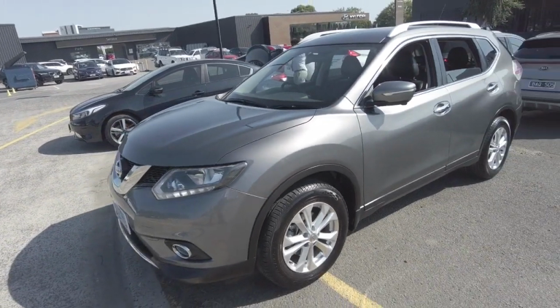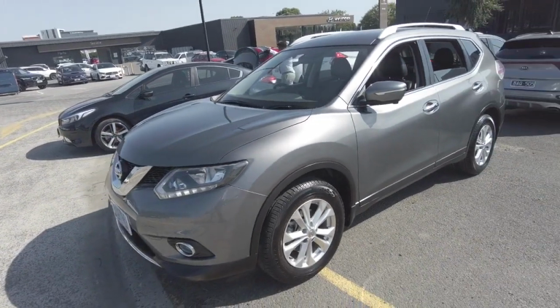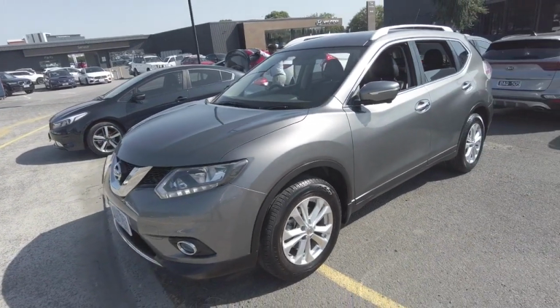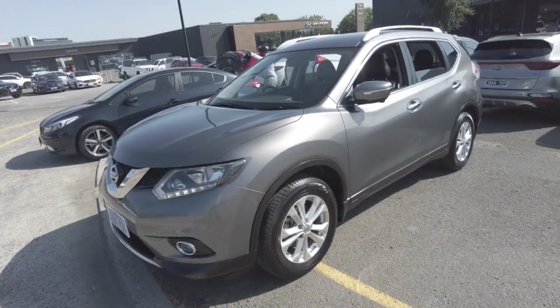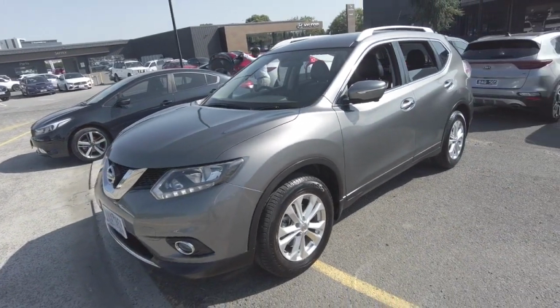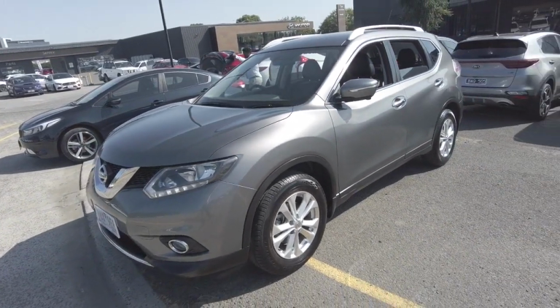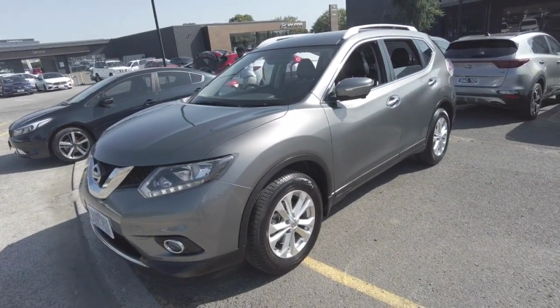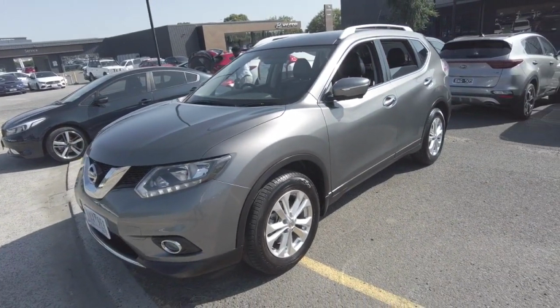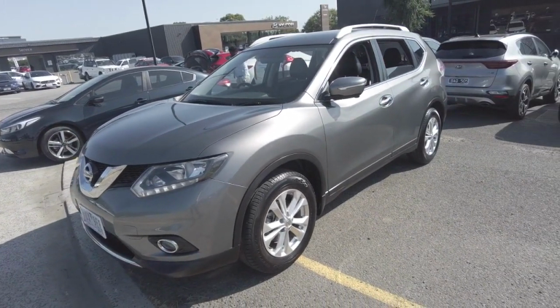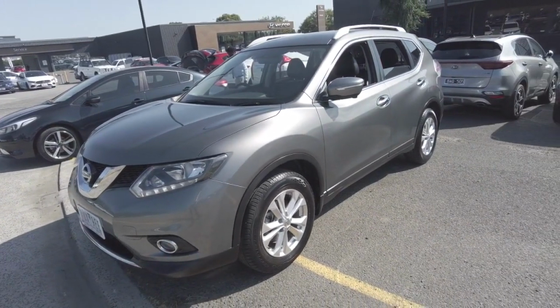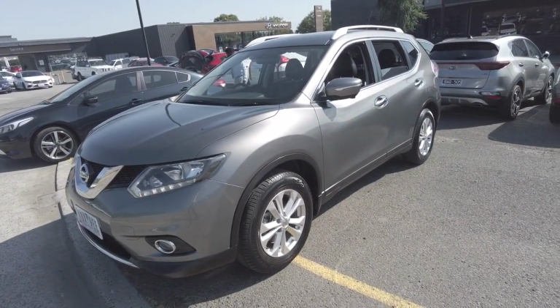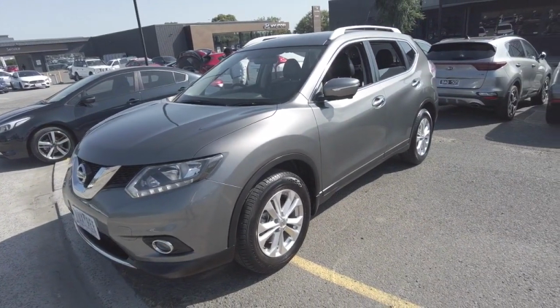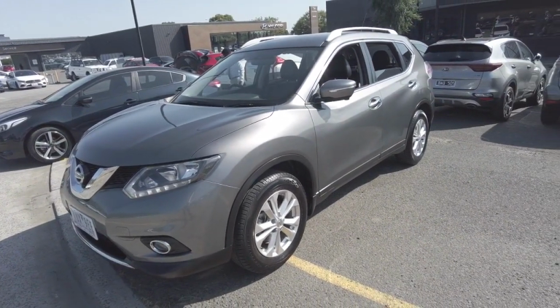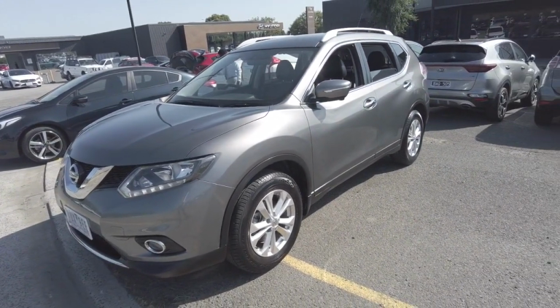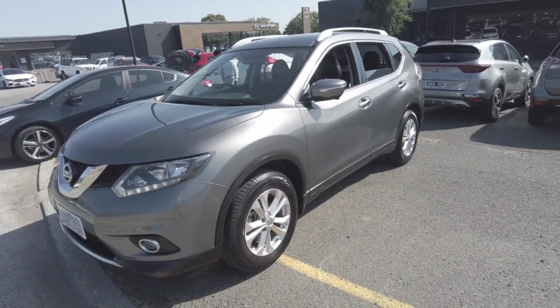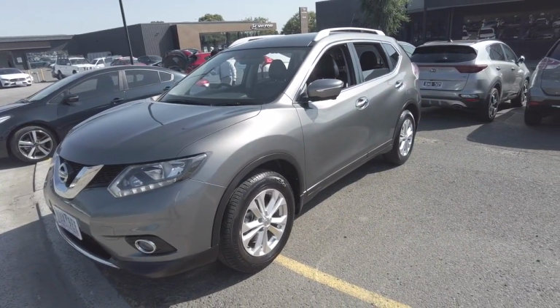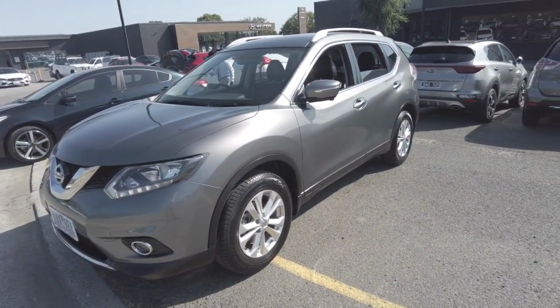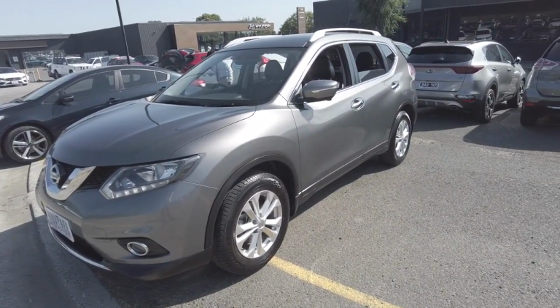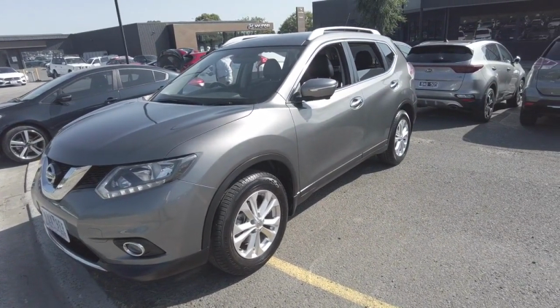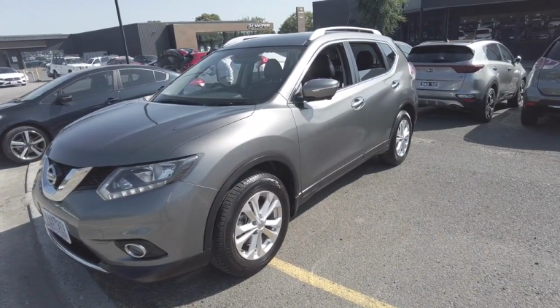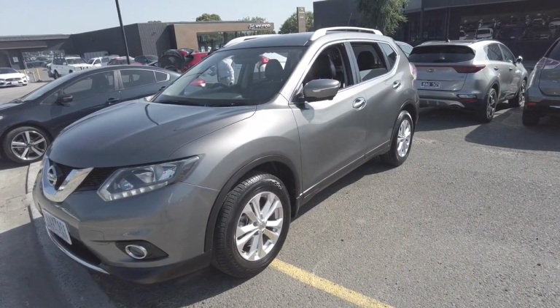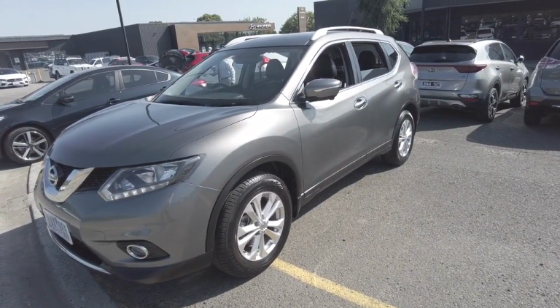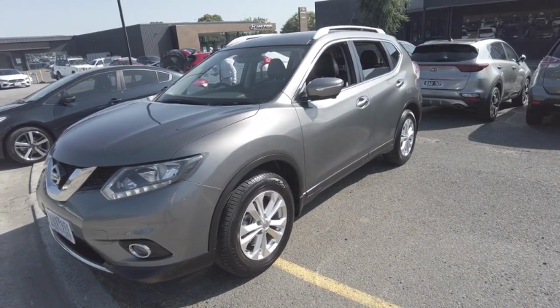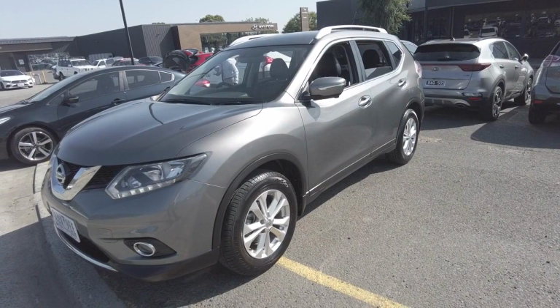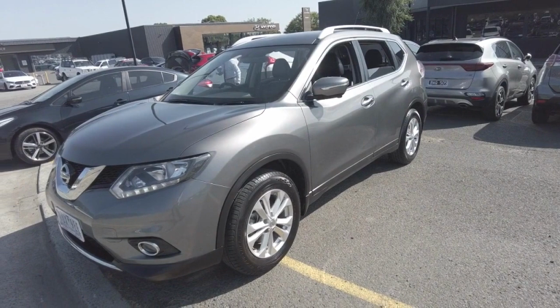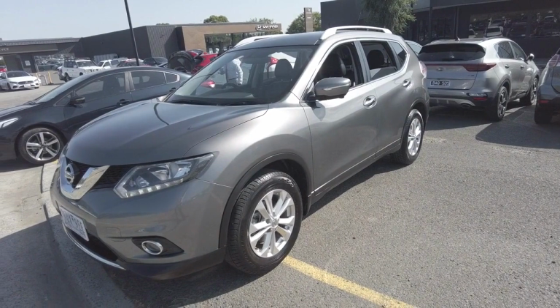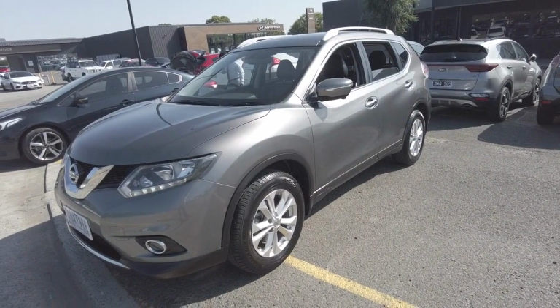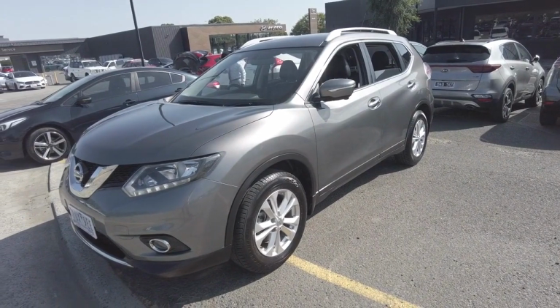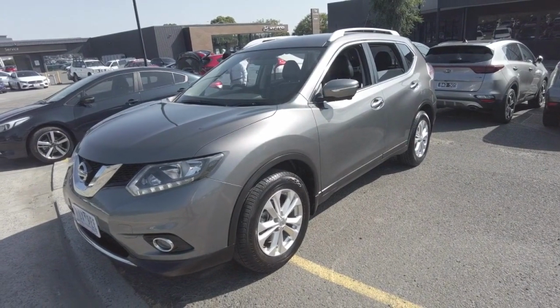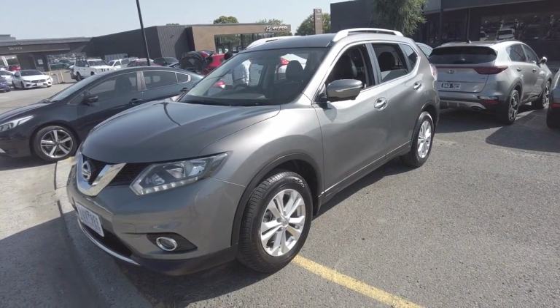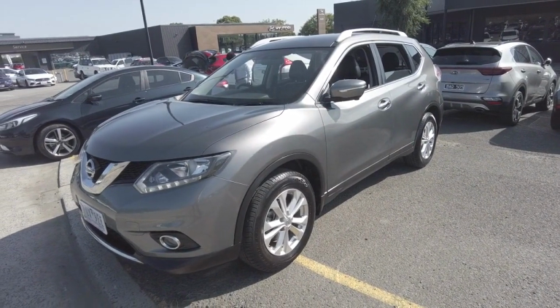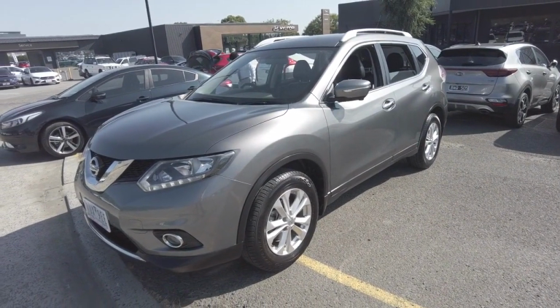Here at Berwick Mitsubishi, we freight our cars all over Australia and also offer a 24-hour money-back guarantee.